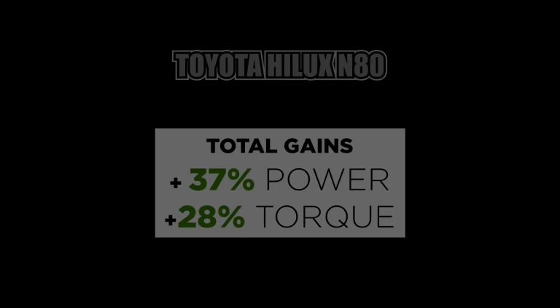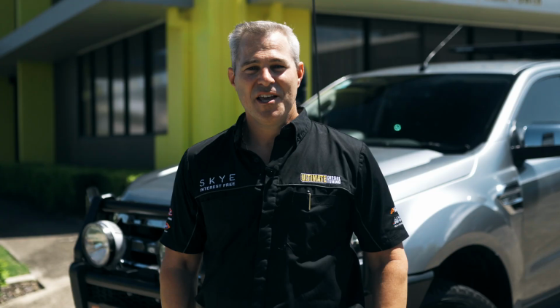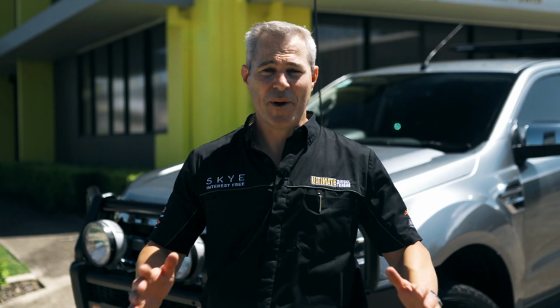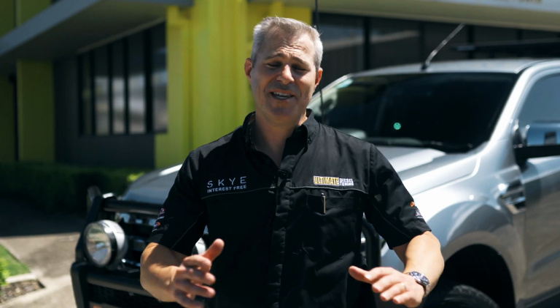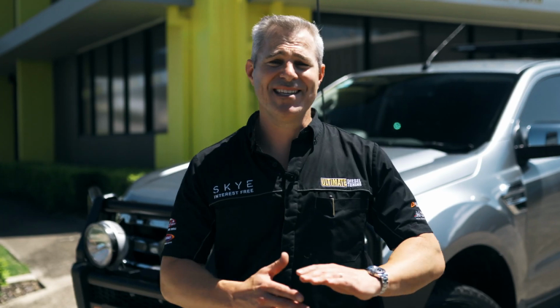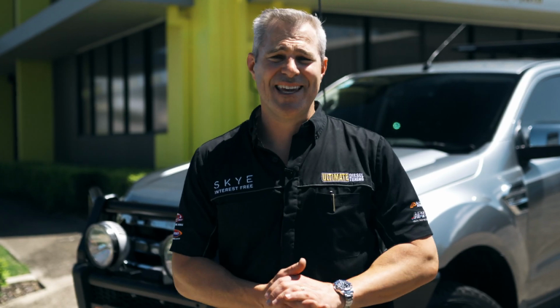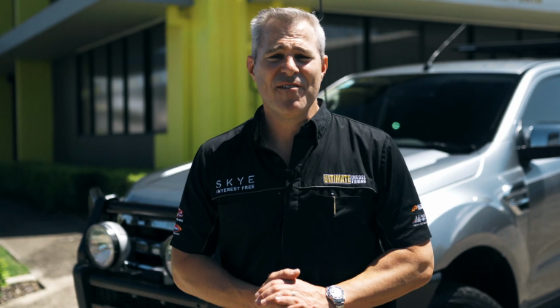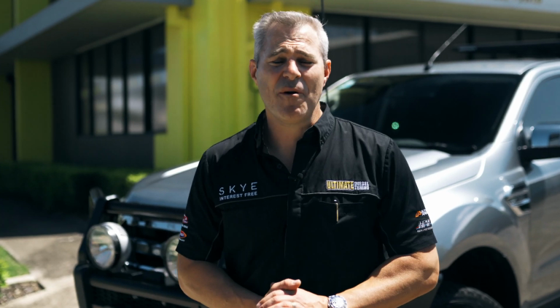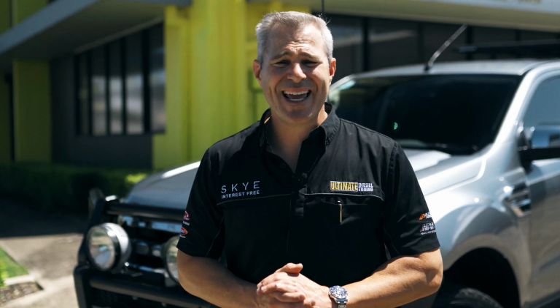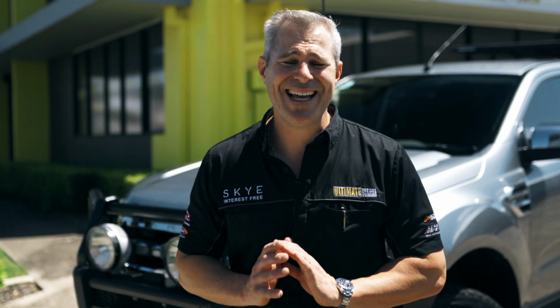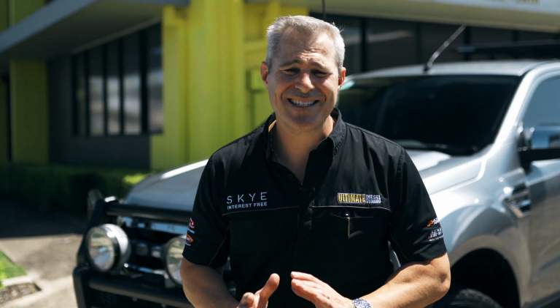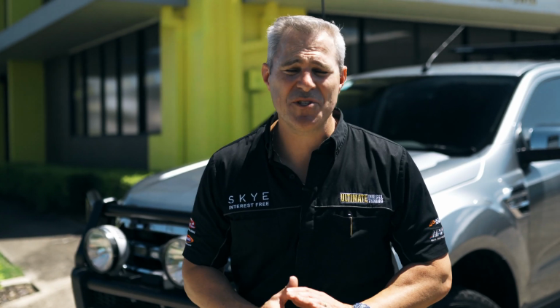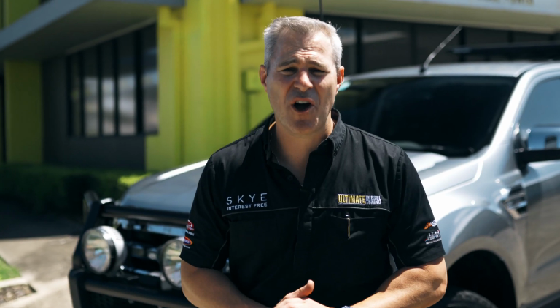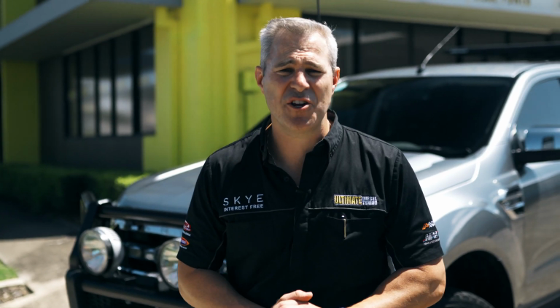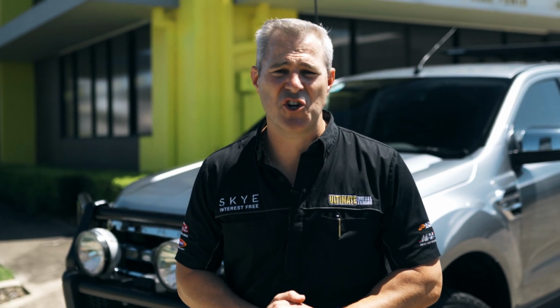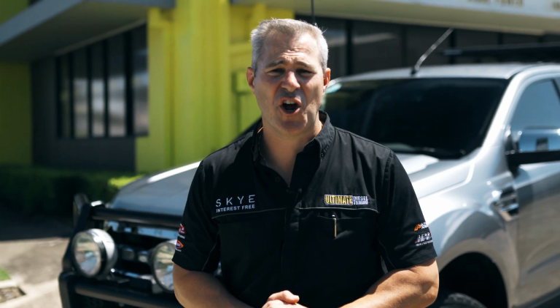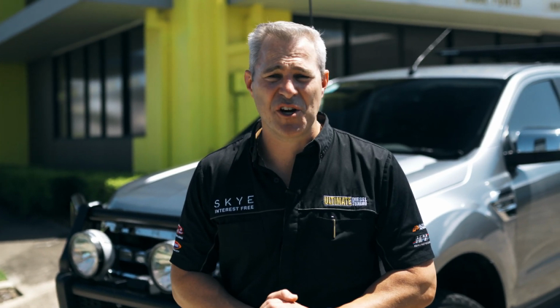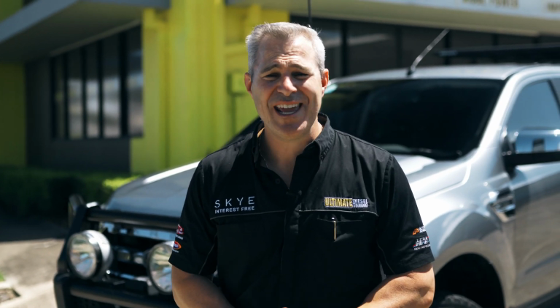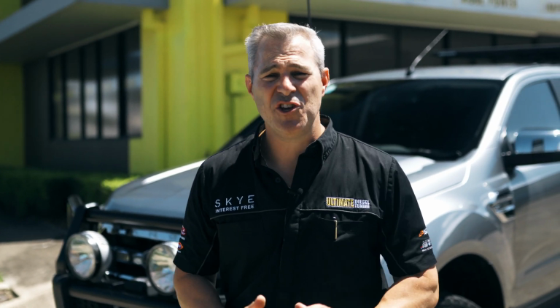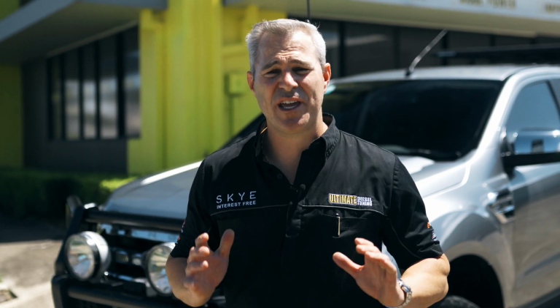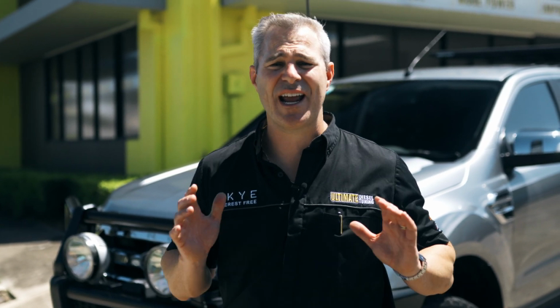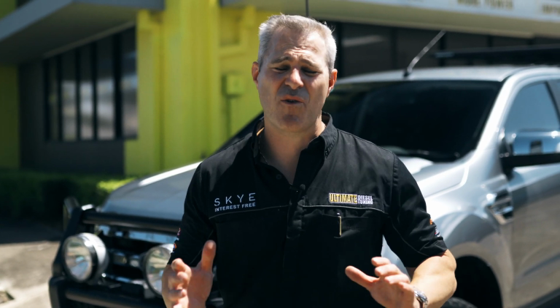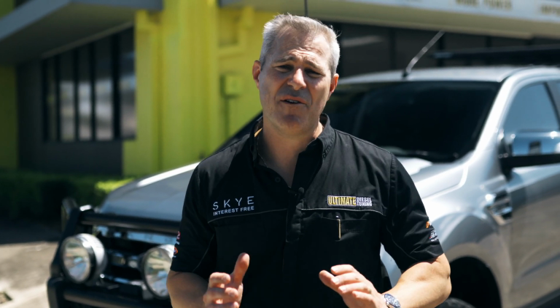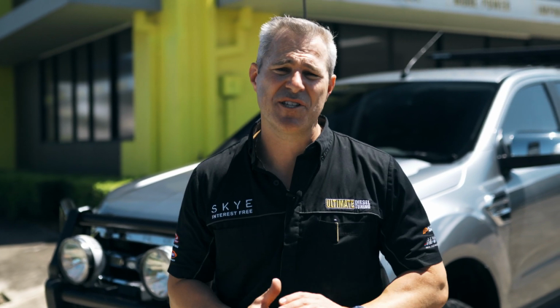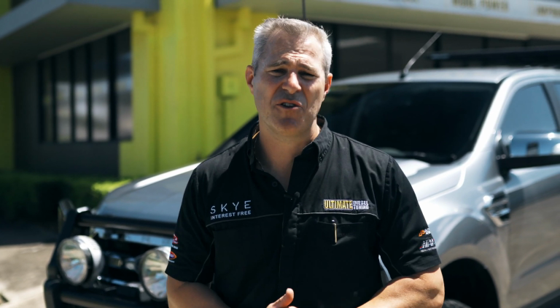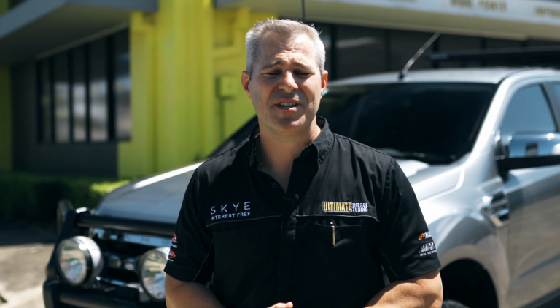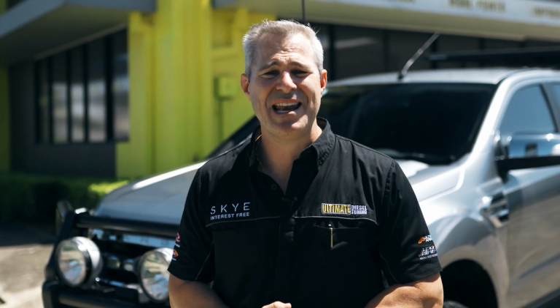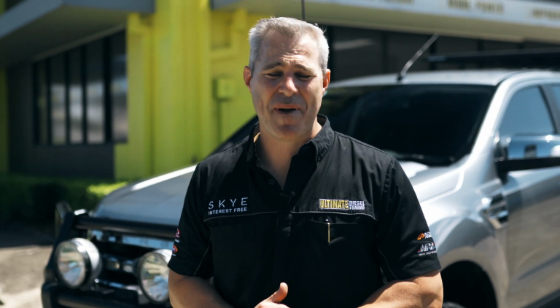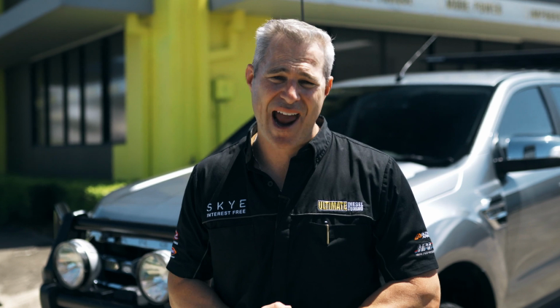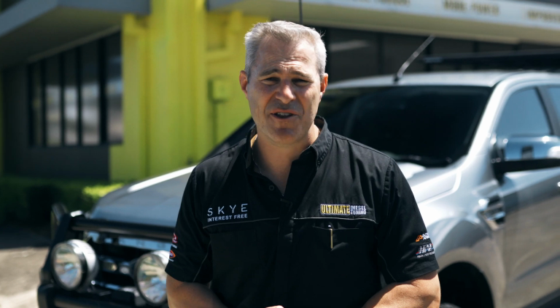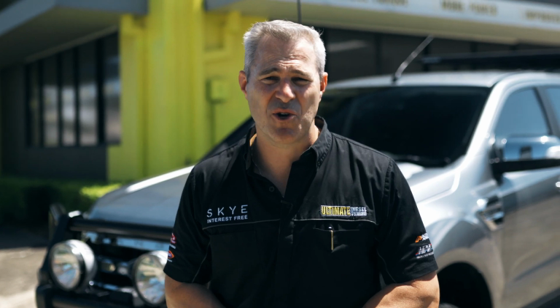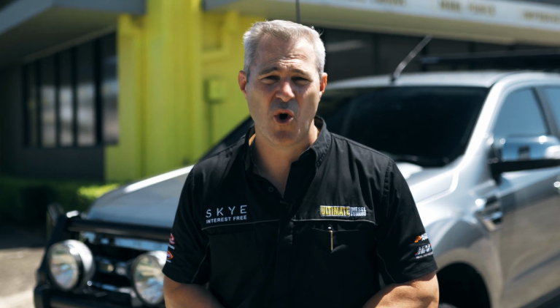So as you can see, from a custom dyno tune only, you can get great results in power and torque.